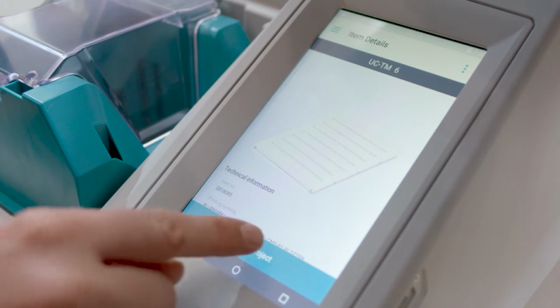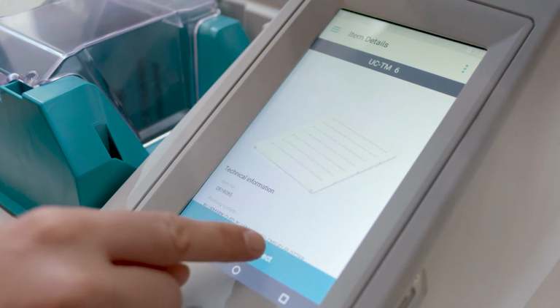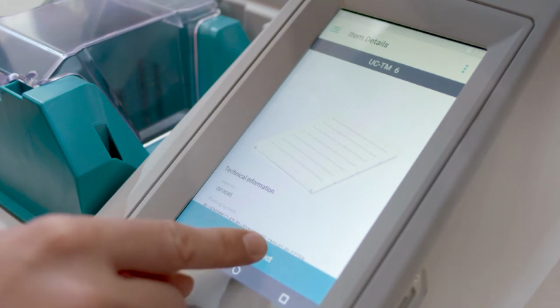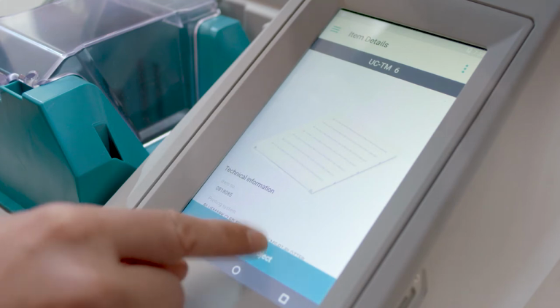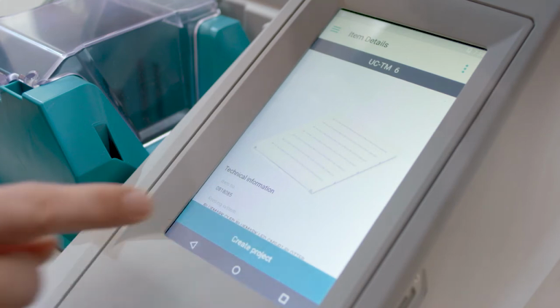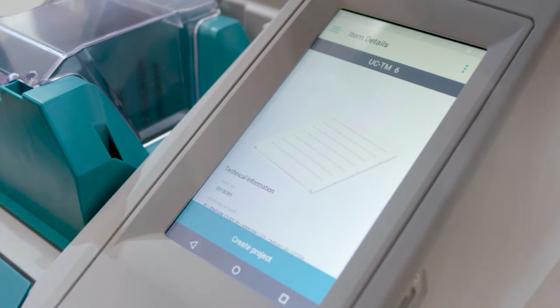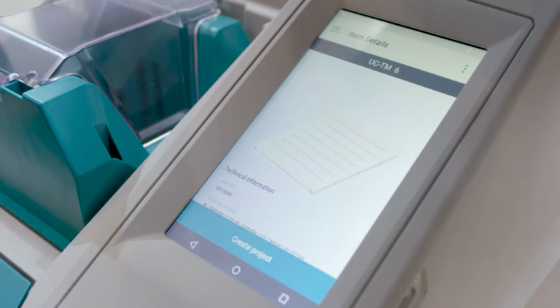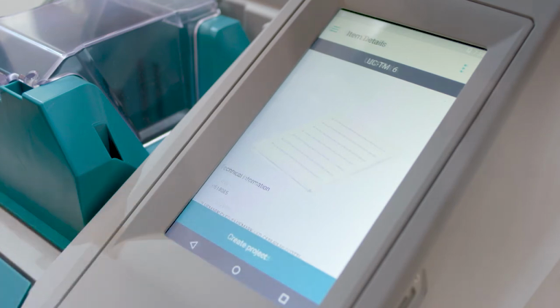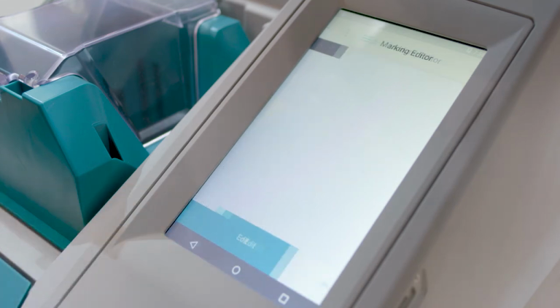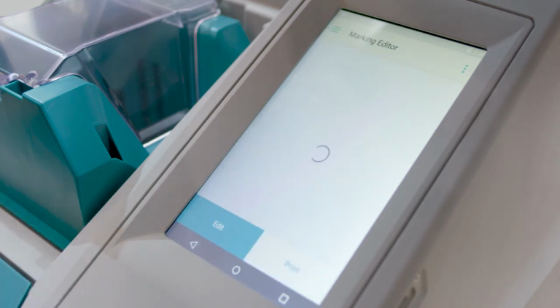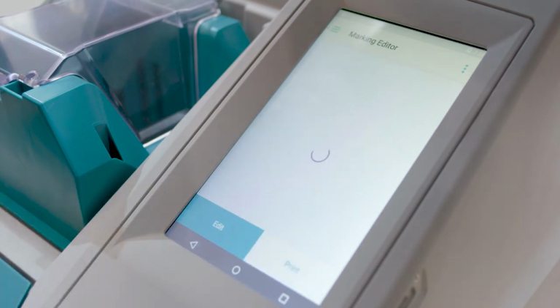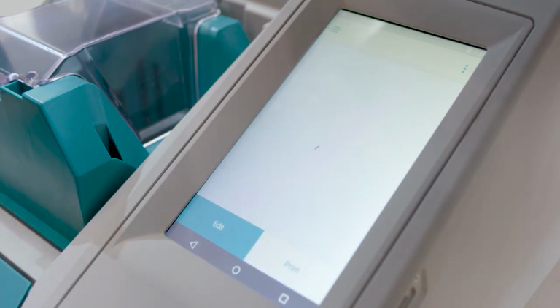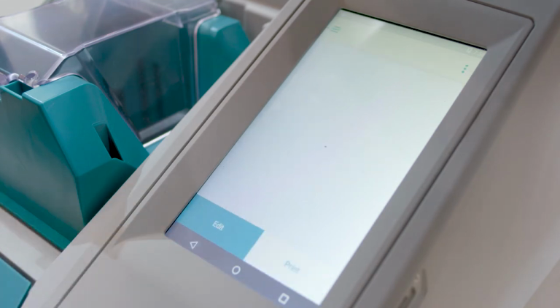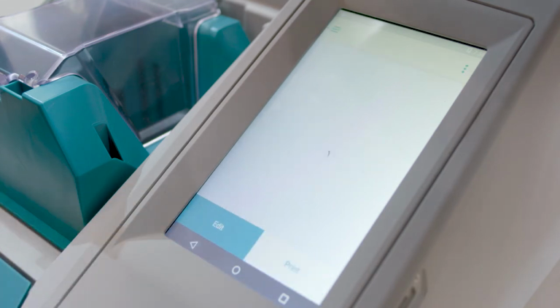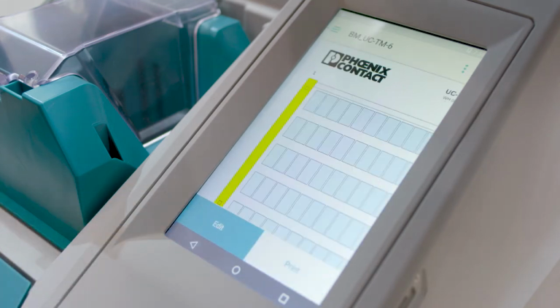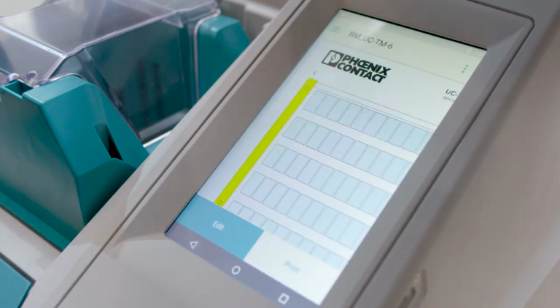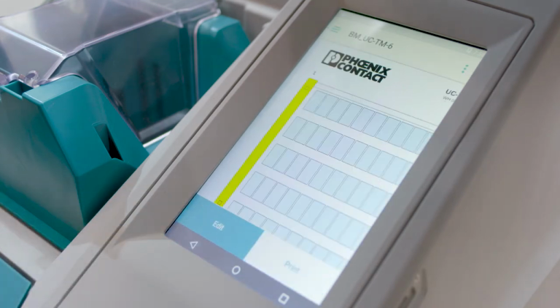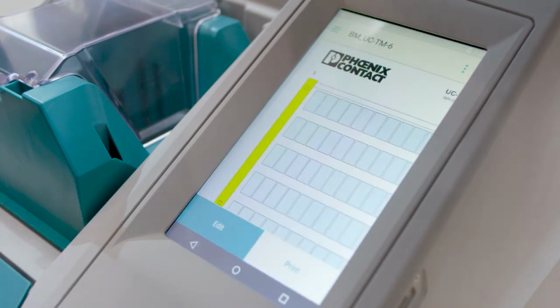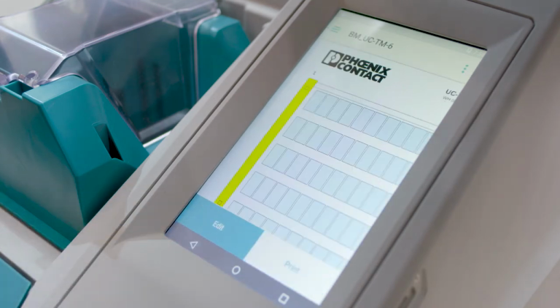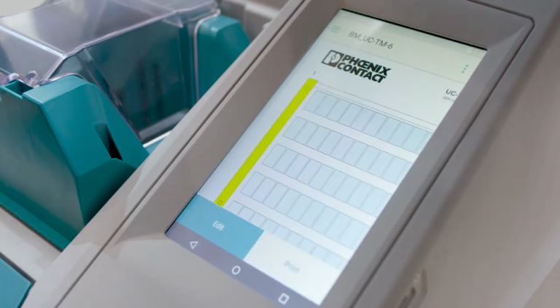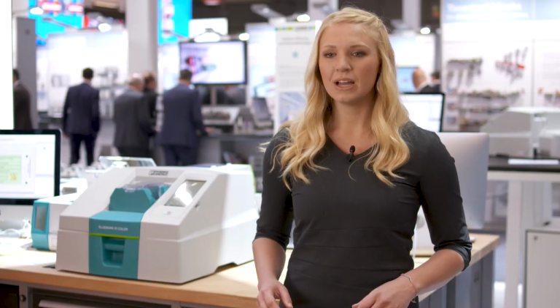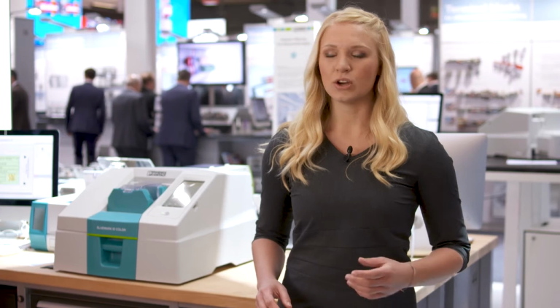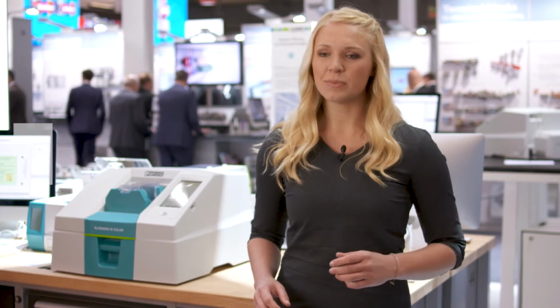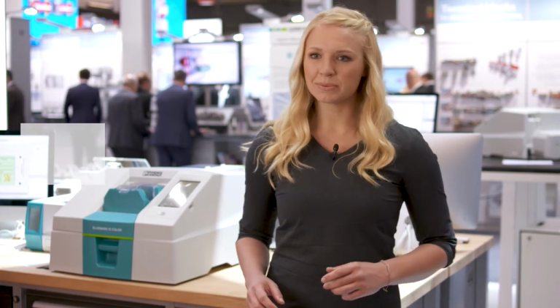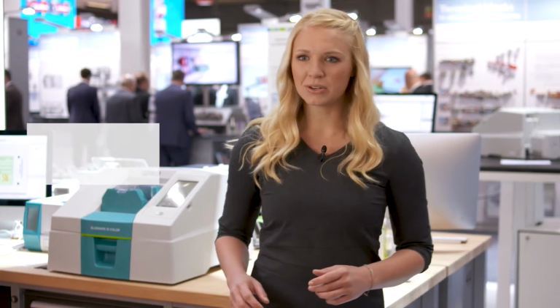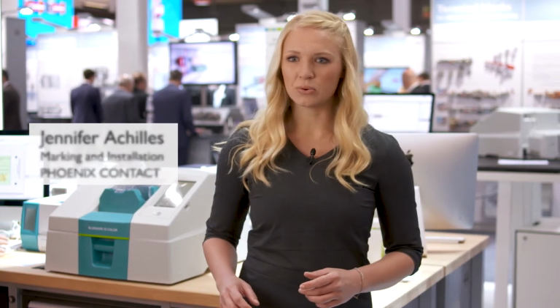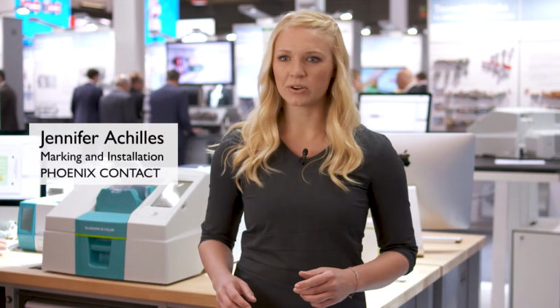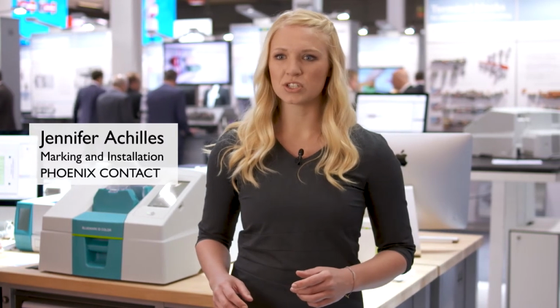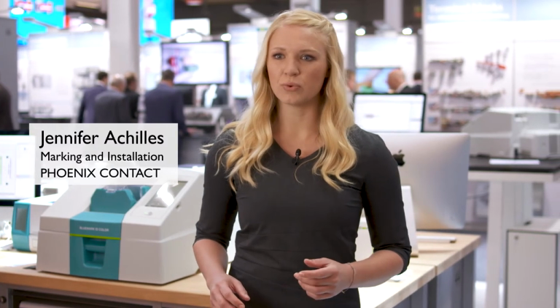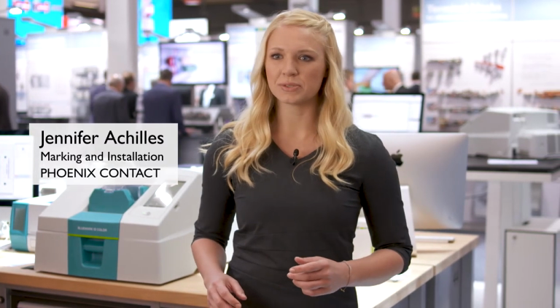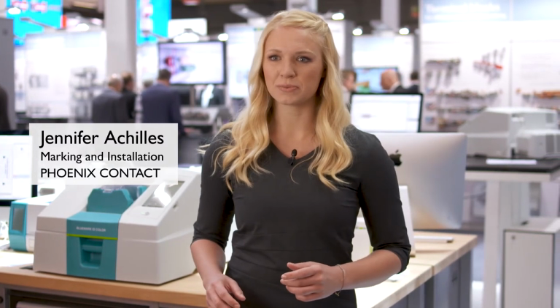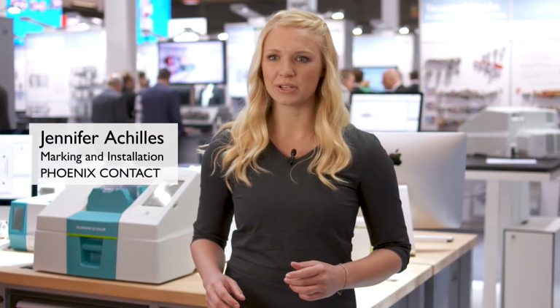Via the integrated touch display, printing data can be inserted directly. The automatic material recognition avoids misprints.